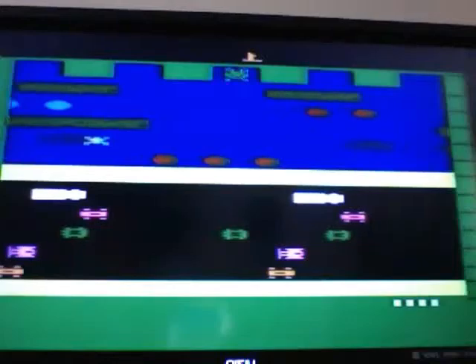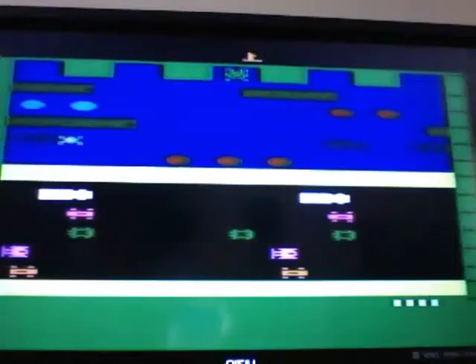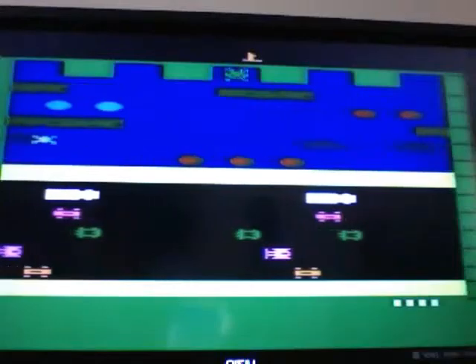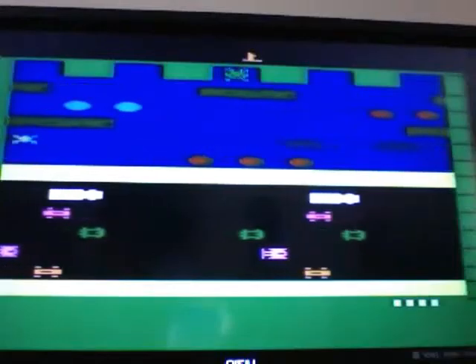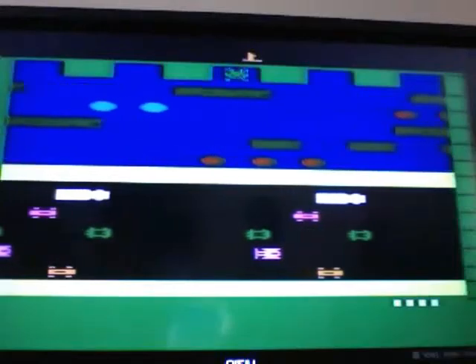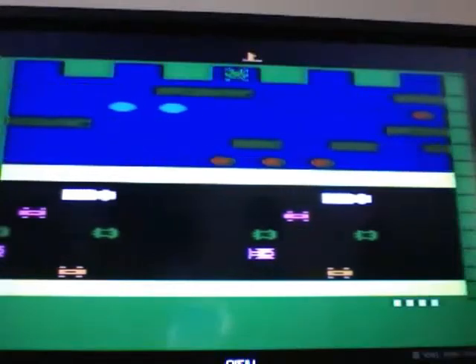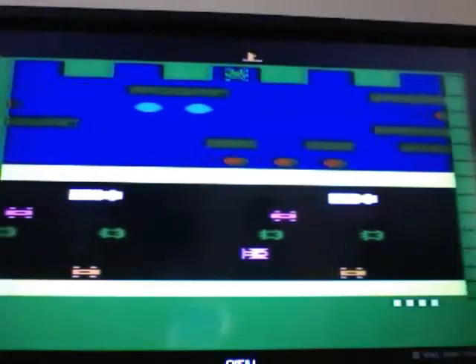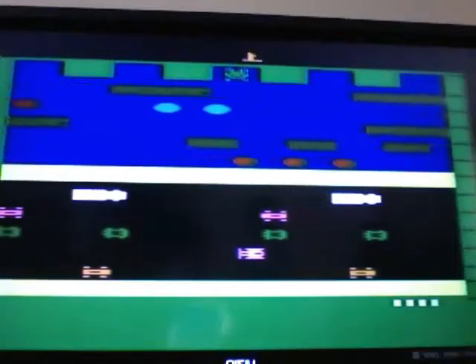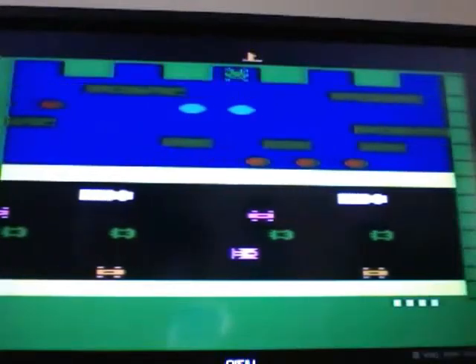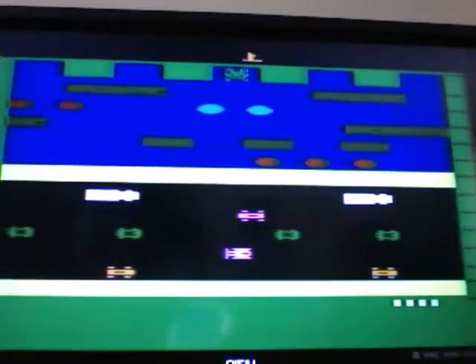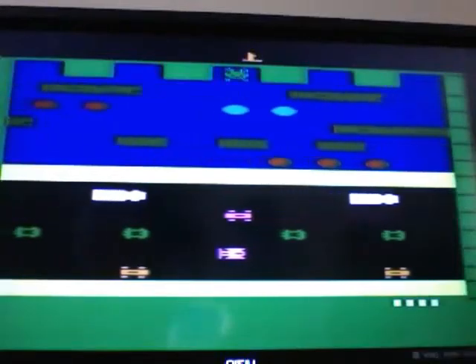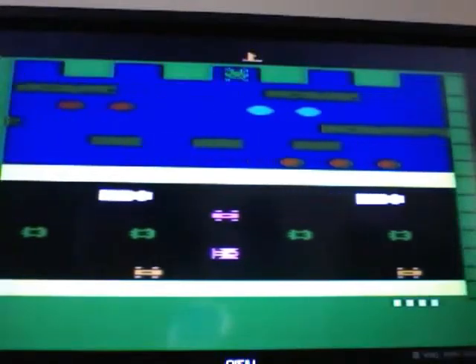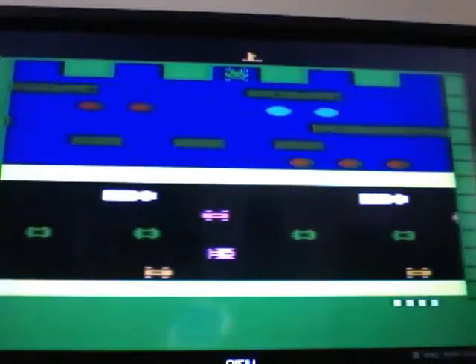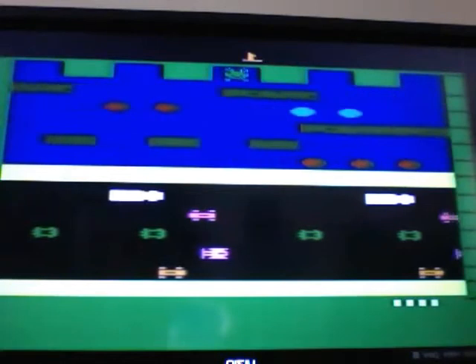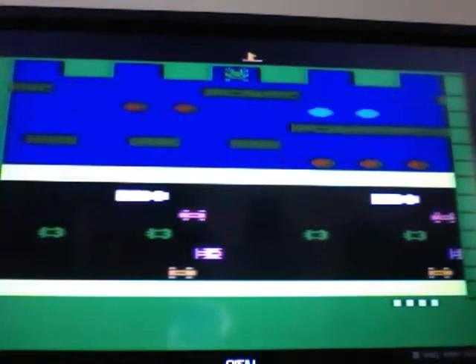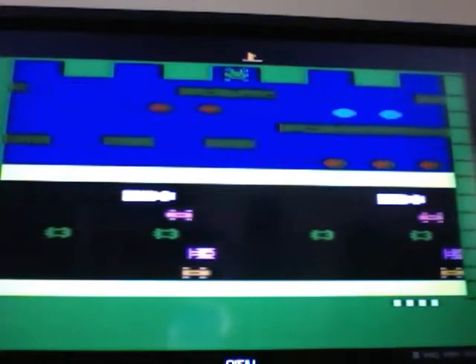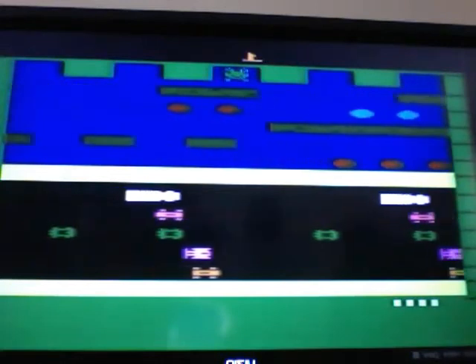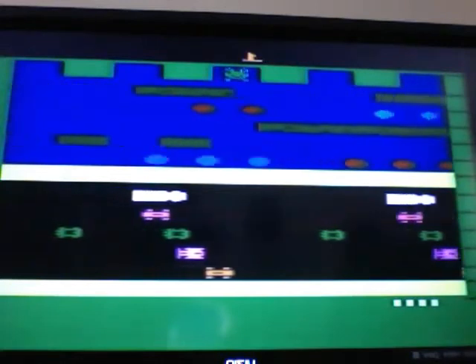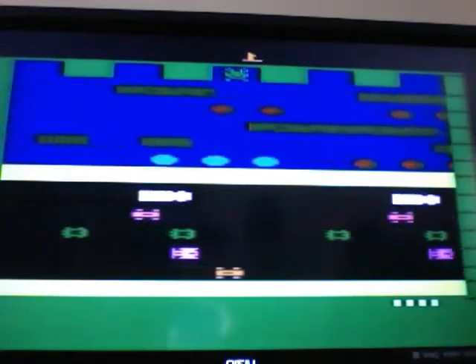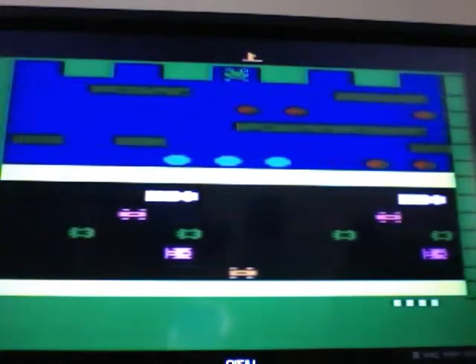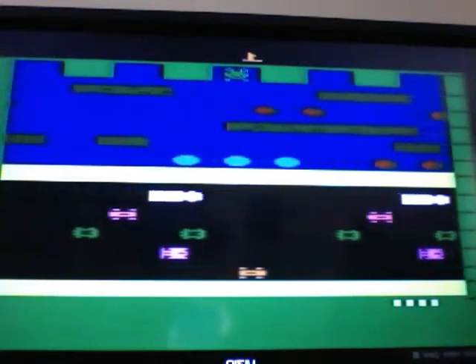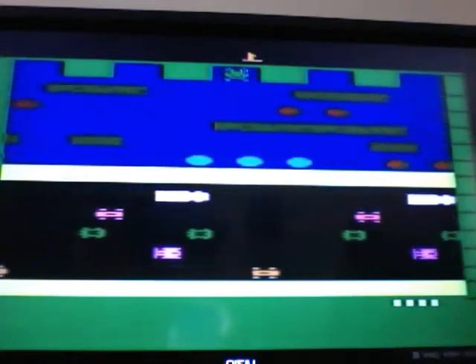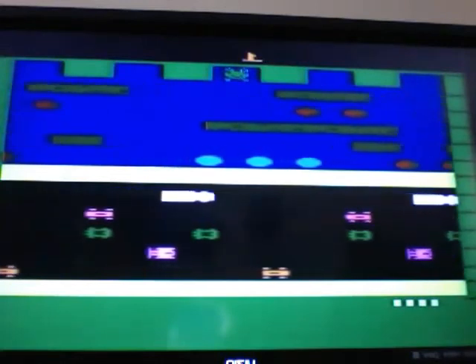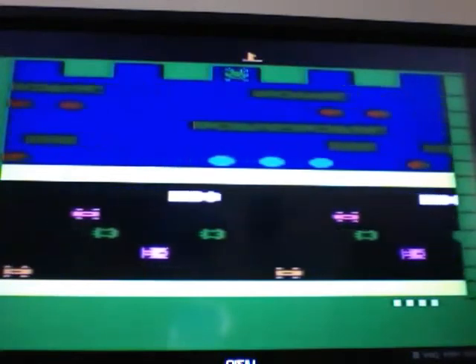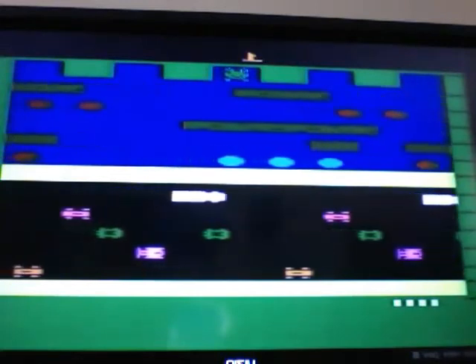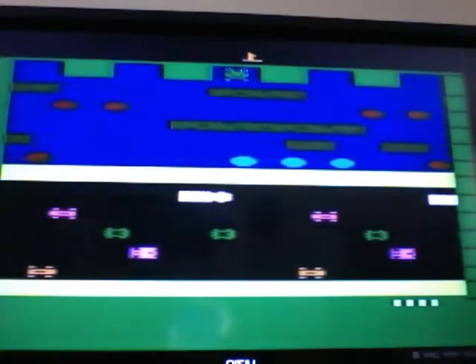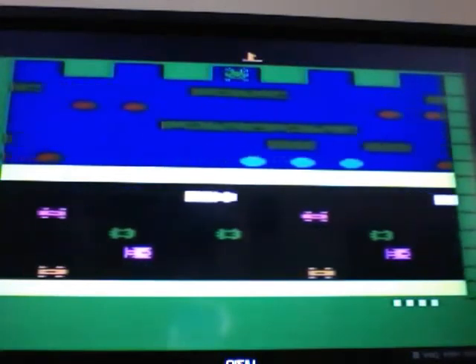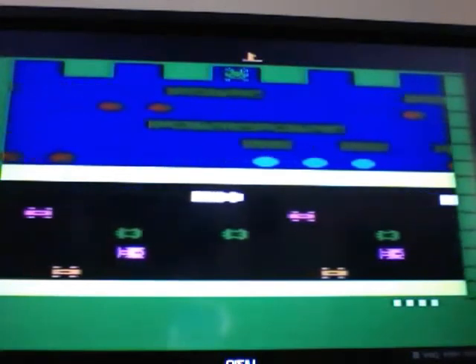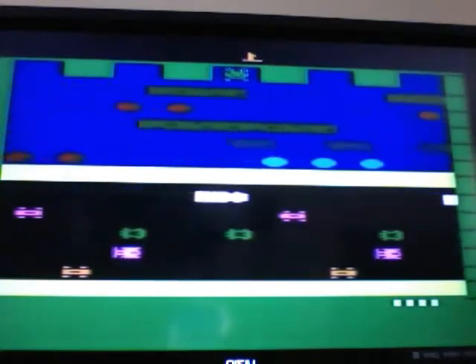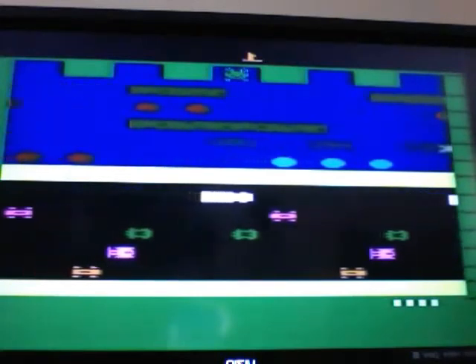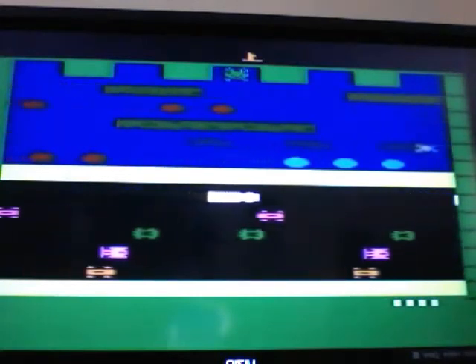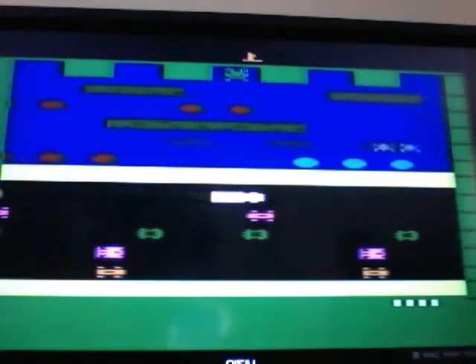Today we are going to review Frogger for the Atari 2600, made by Parker Brothers, from 1982.